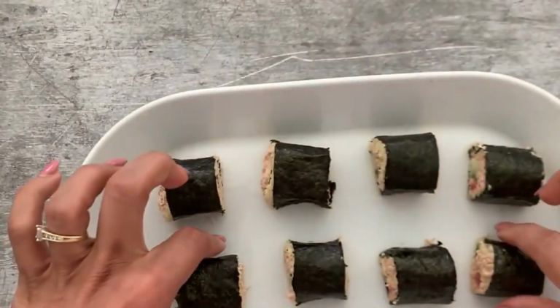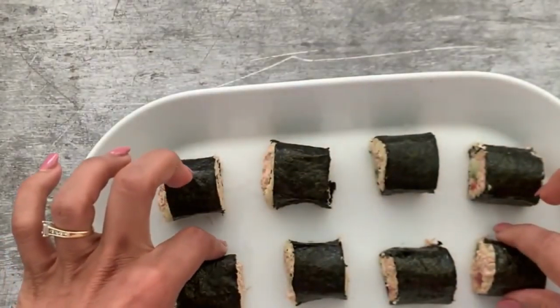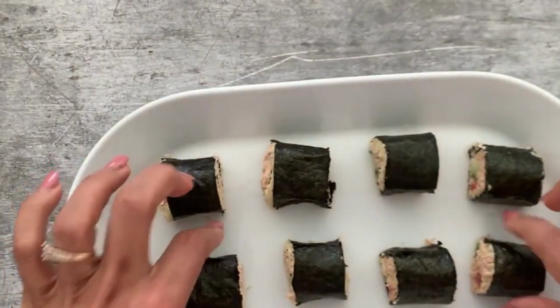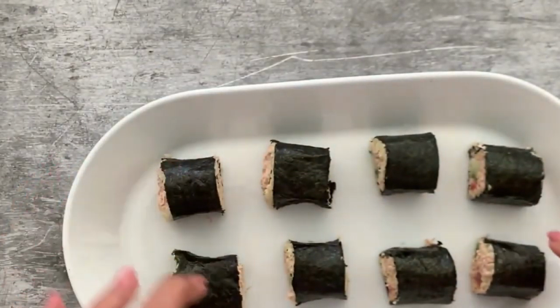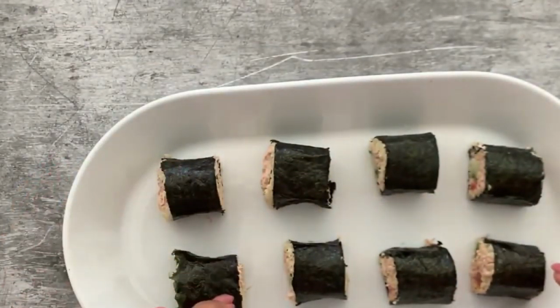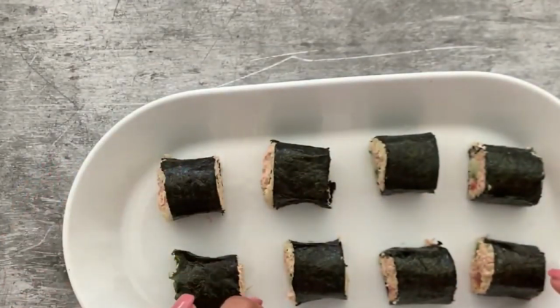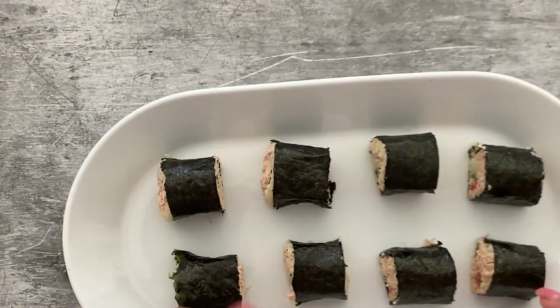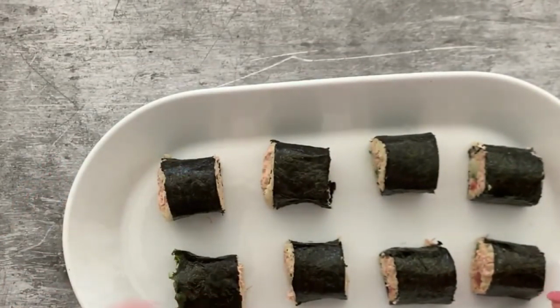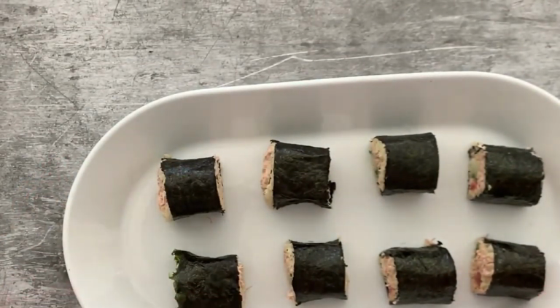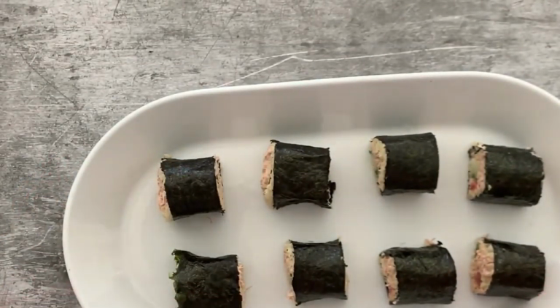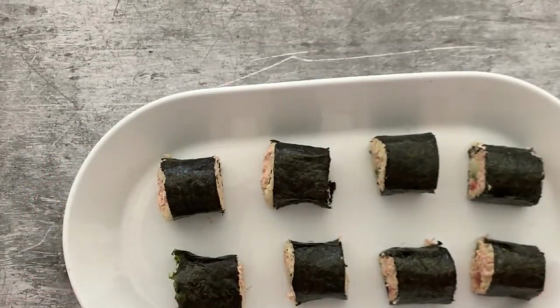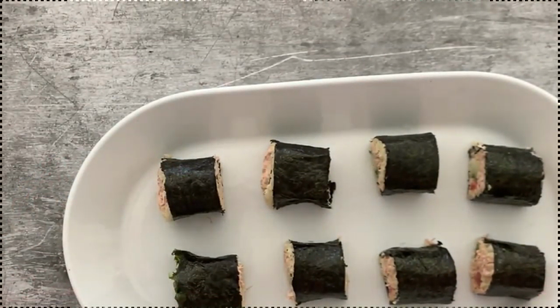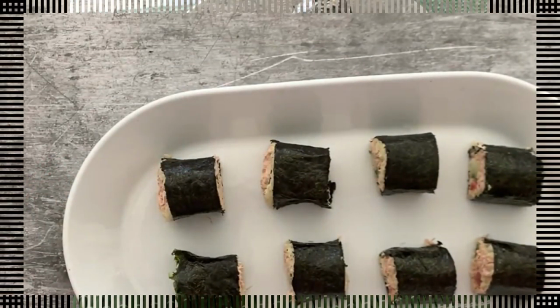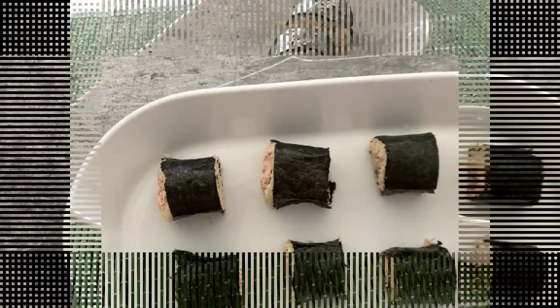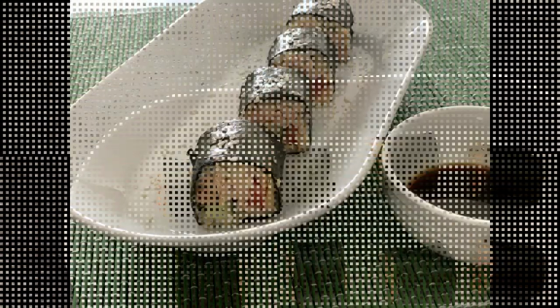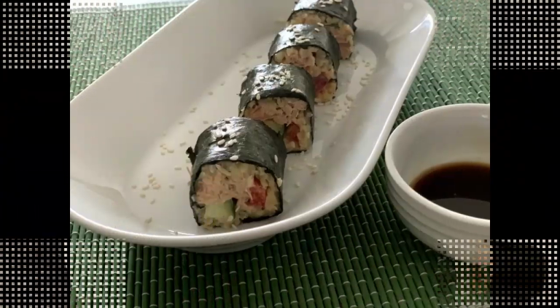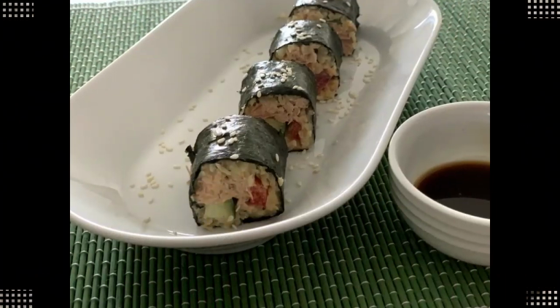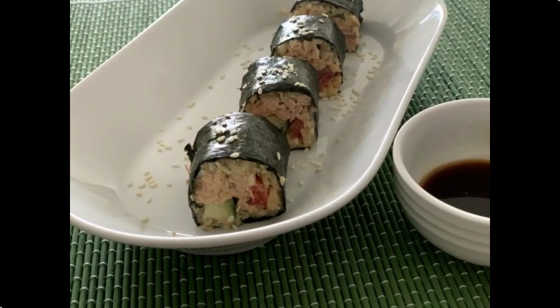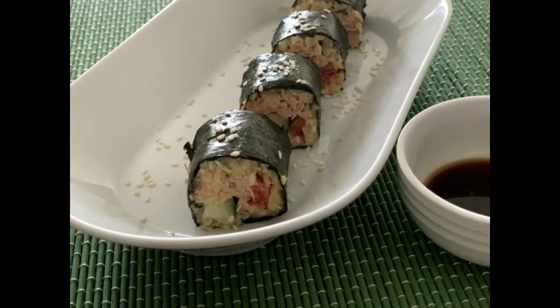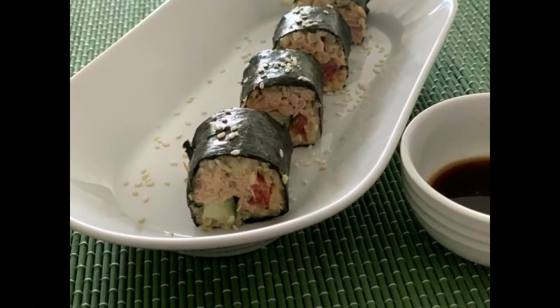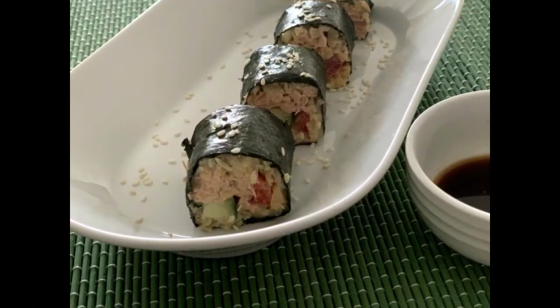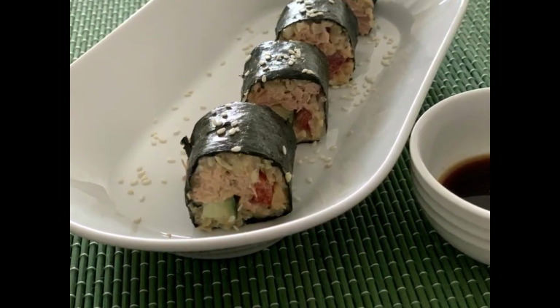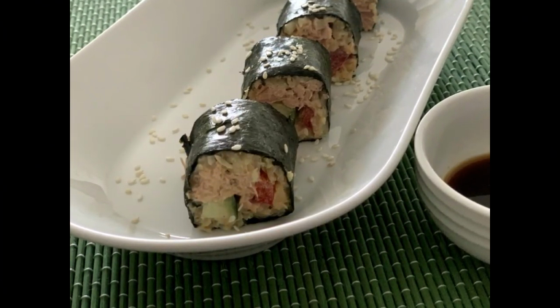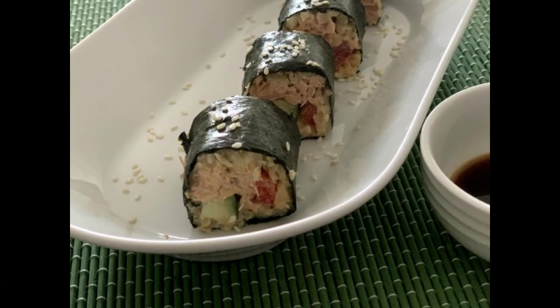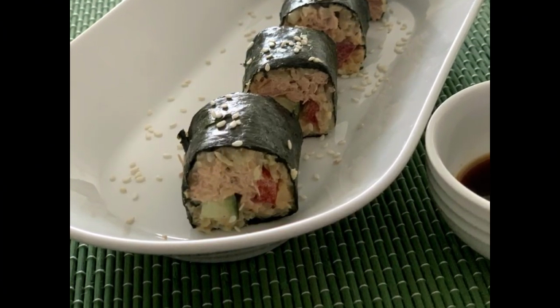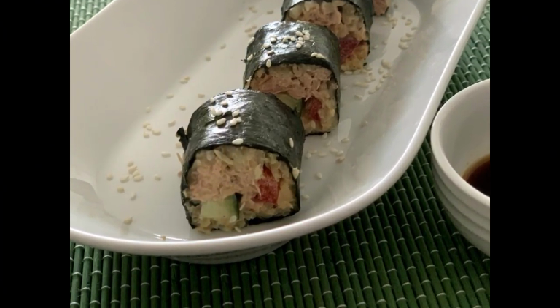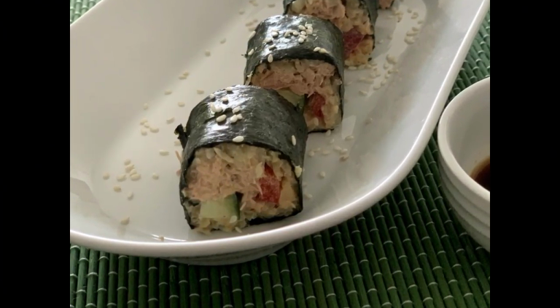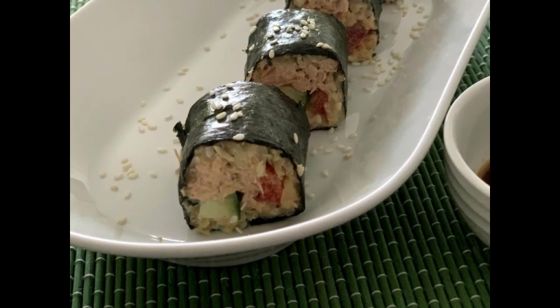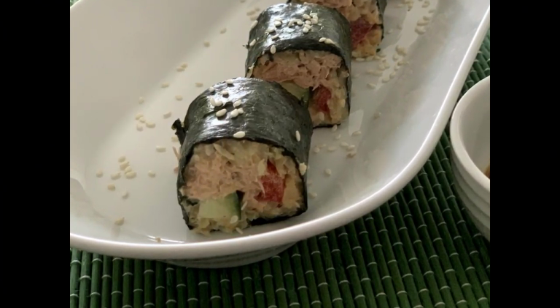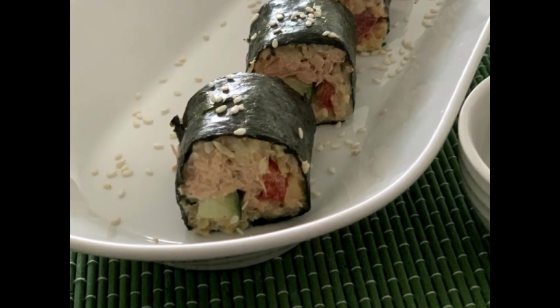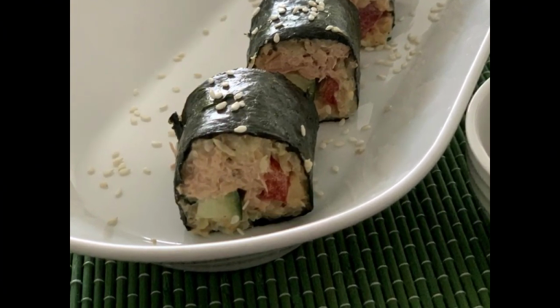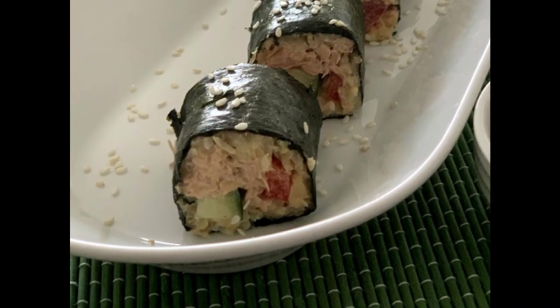This was my keto sushi recipe. I hope you like it — please subscribe to my channel for more such recipes. Thank you!